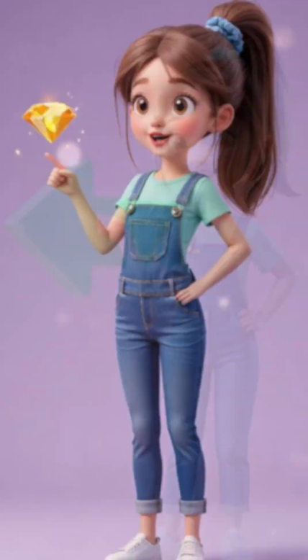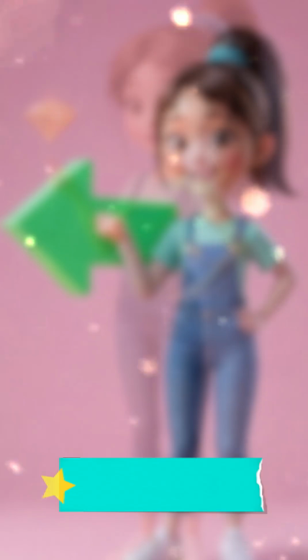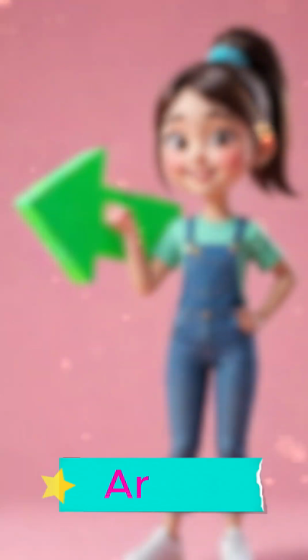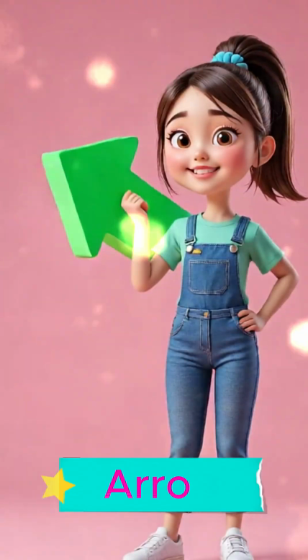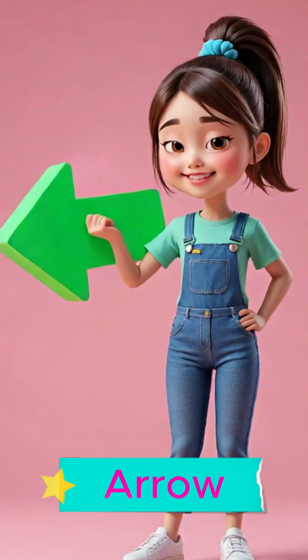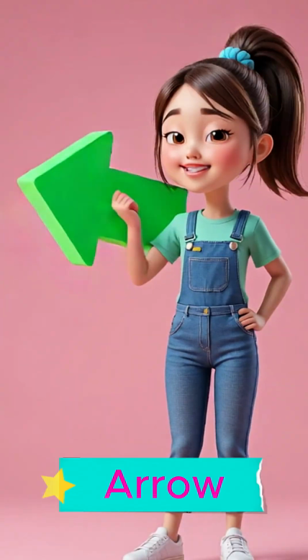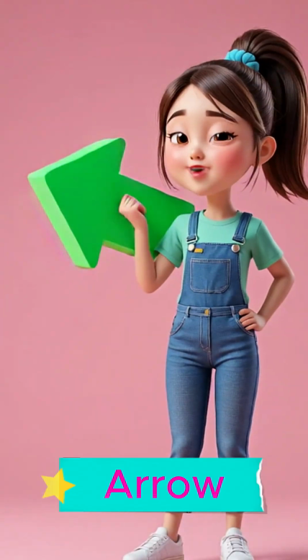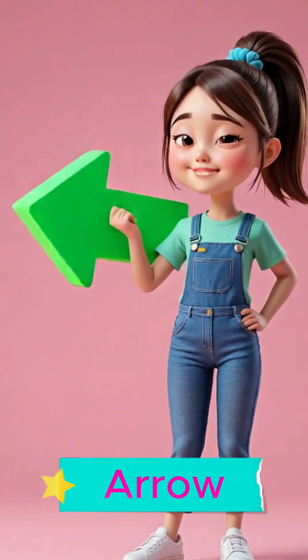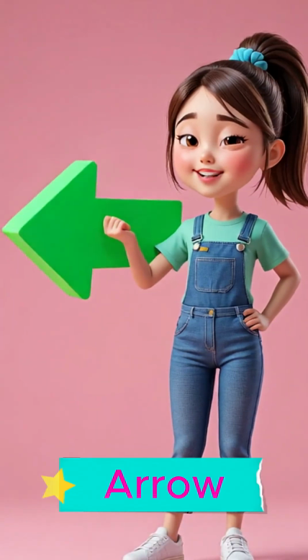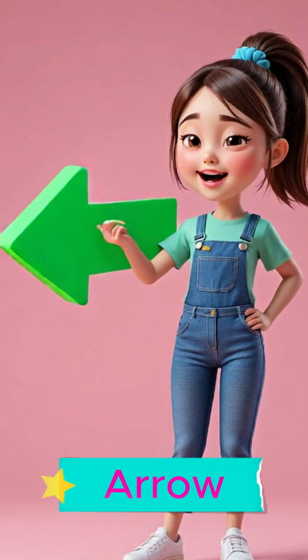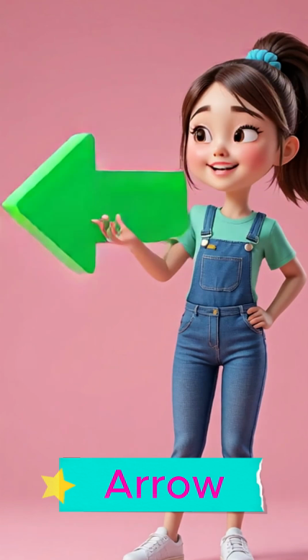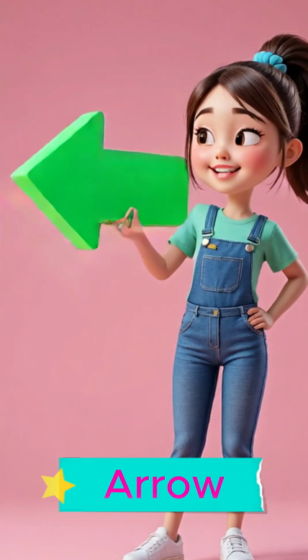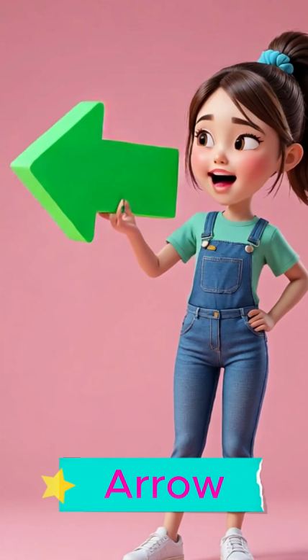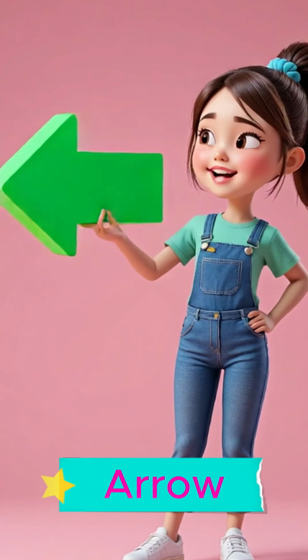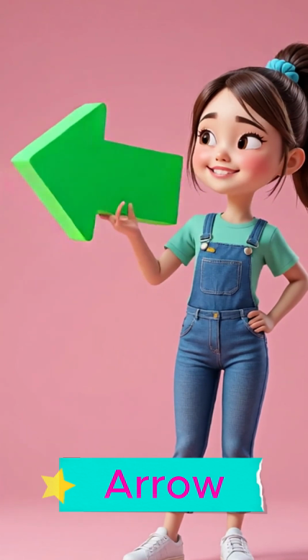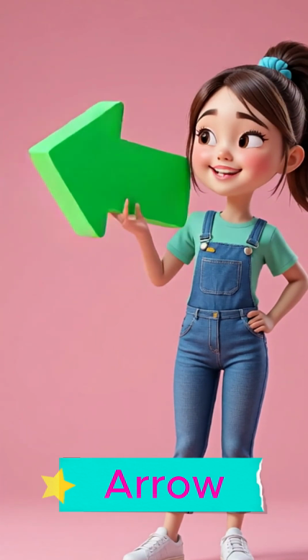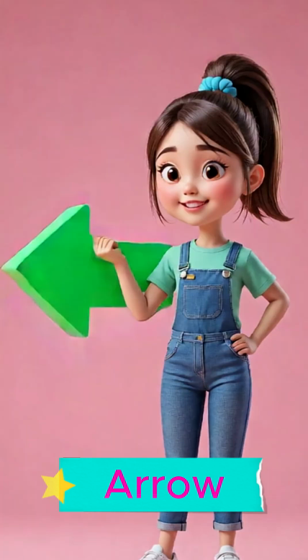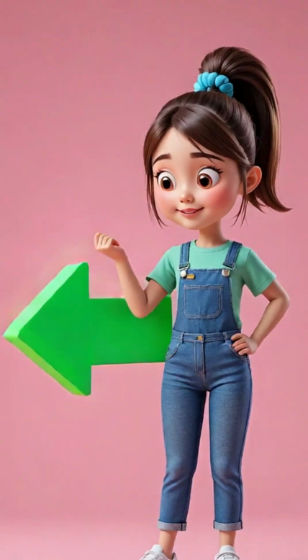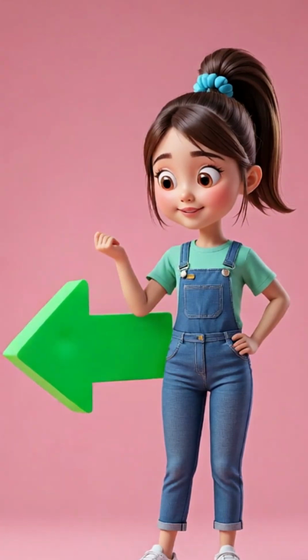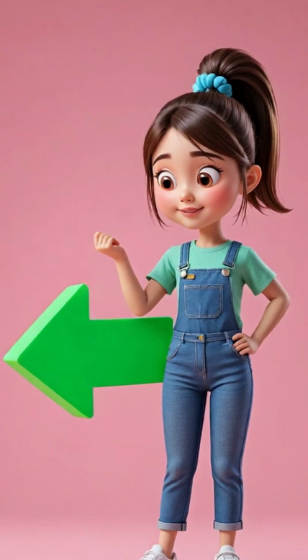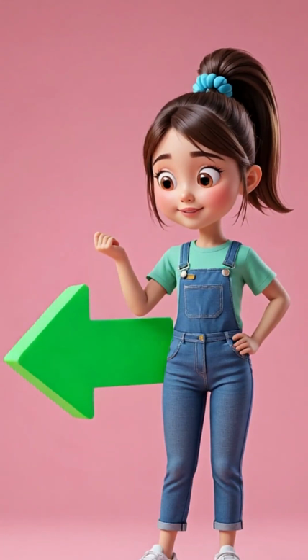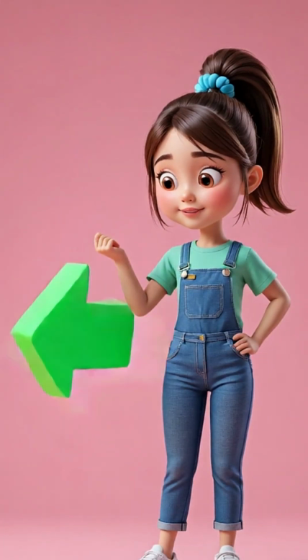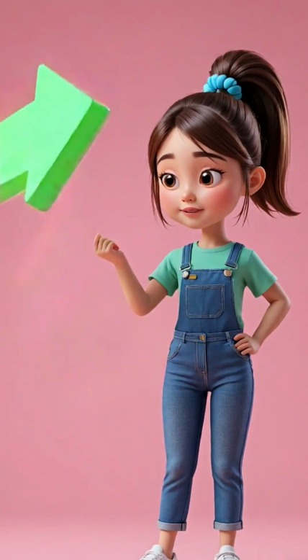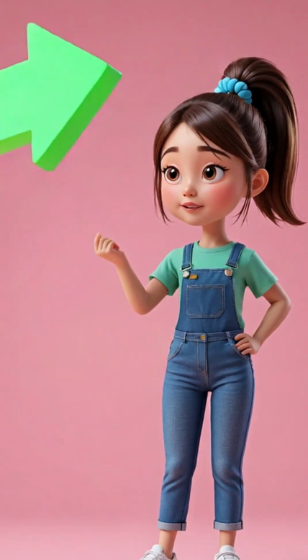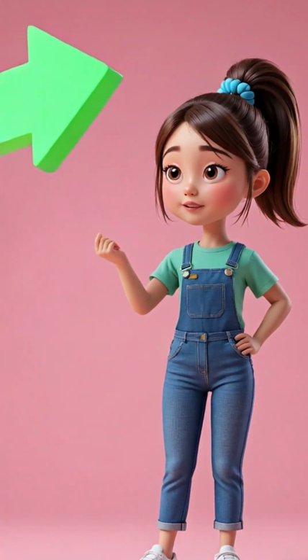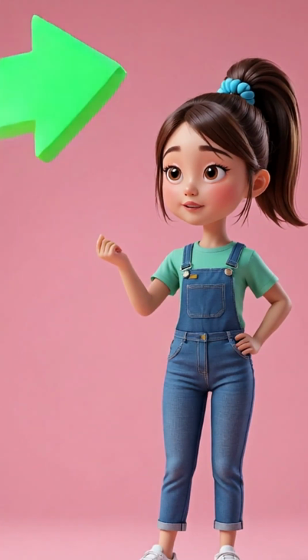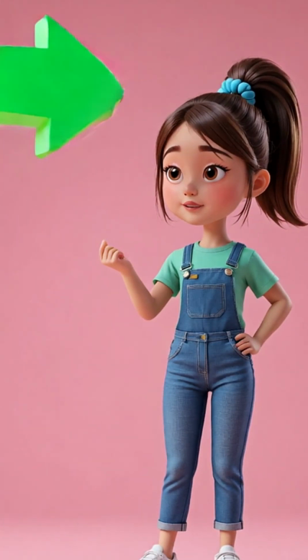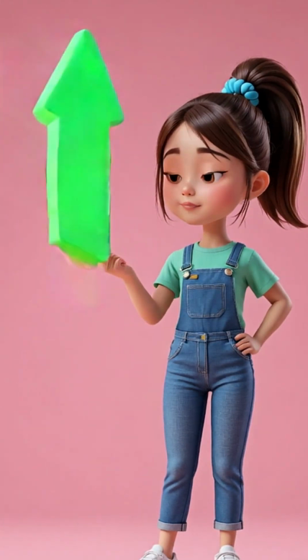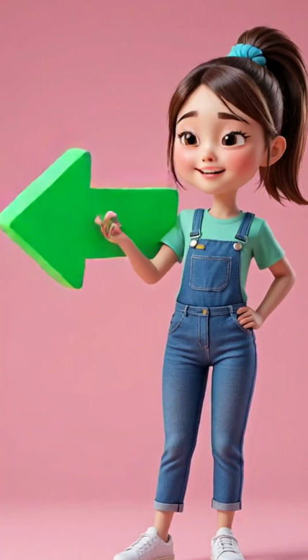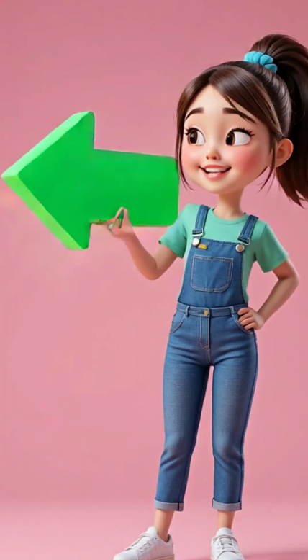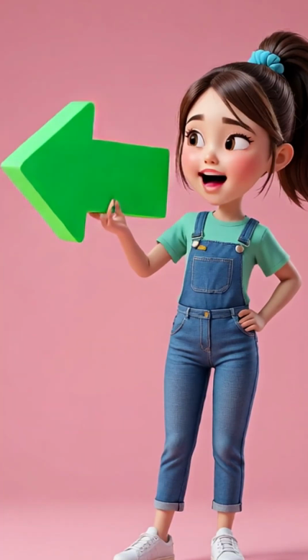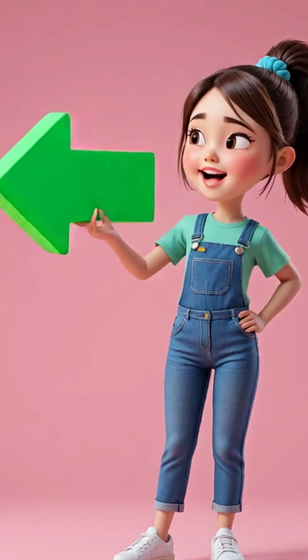This is an arrow. Say it with me. Arrow.